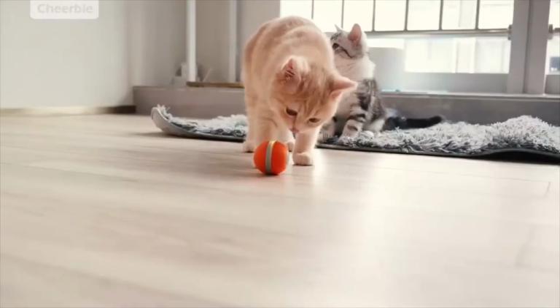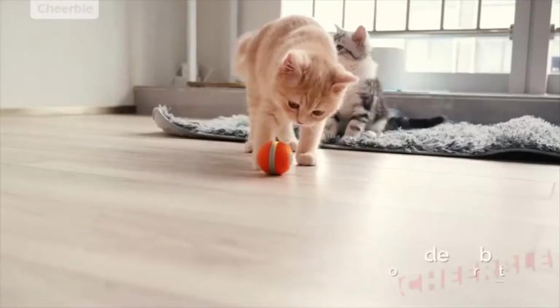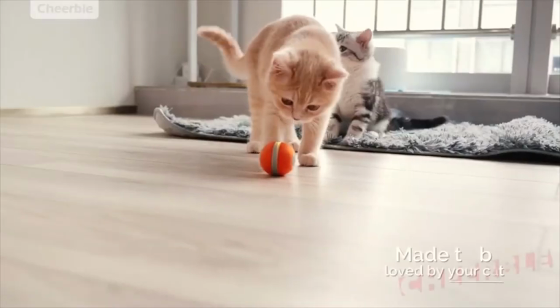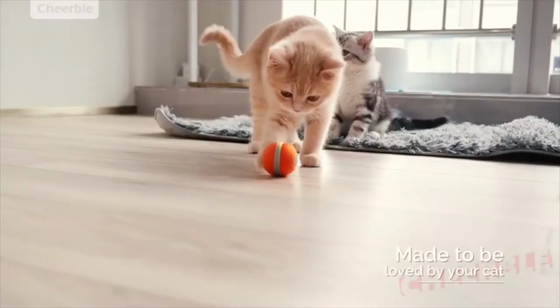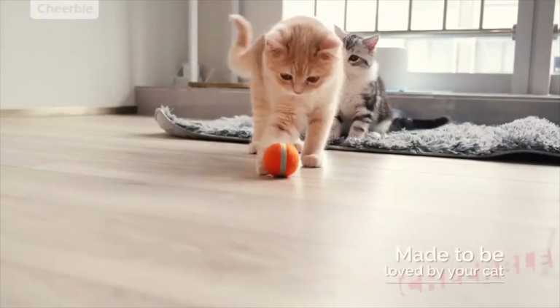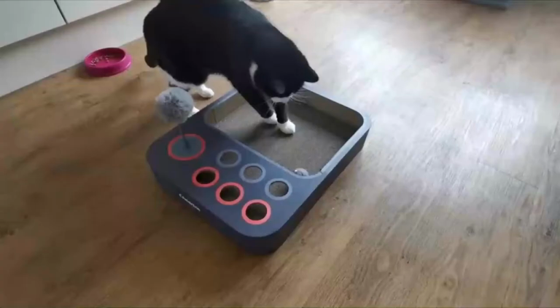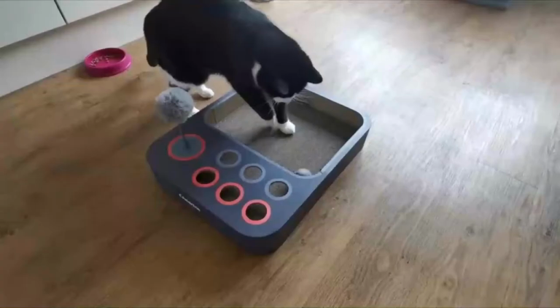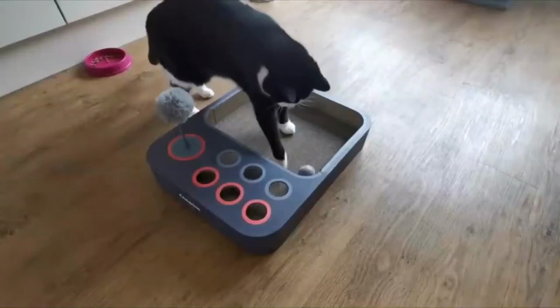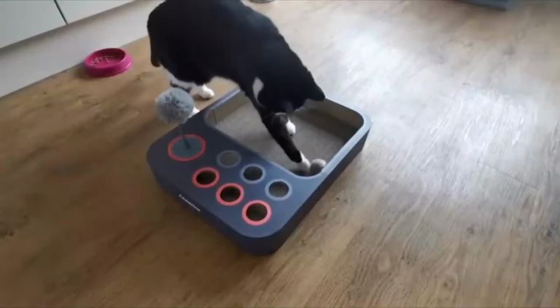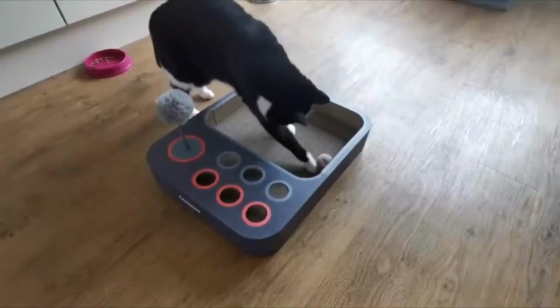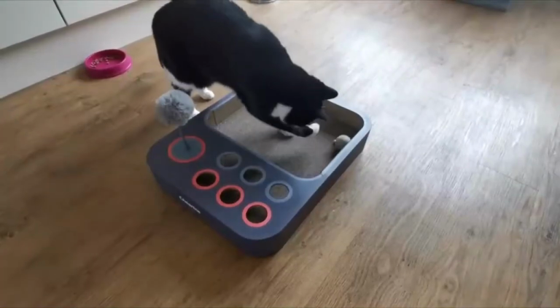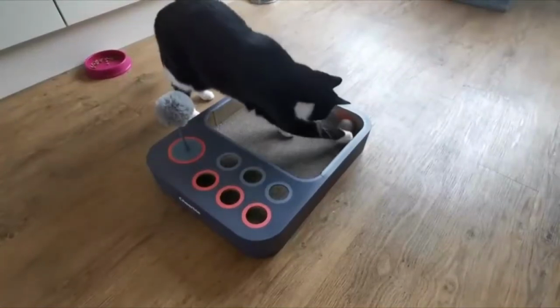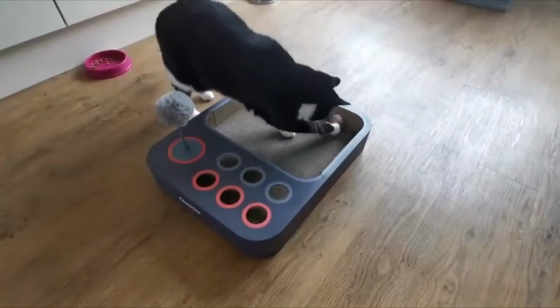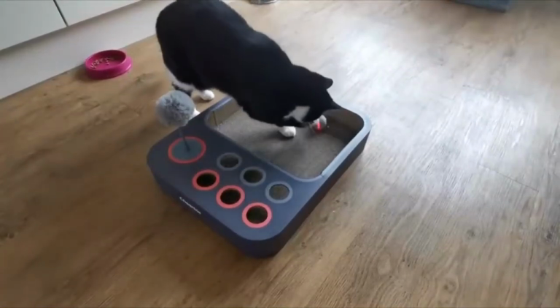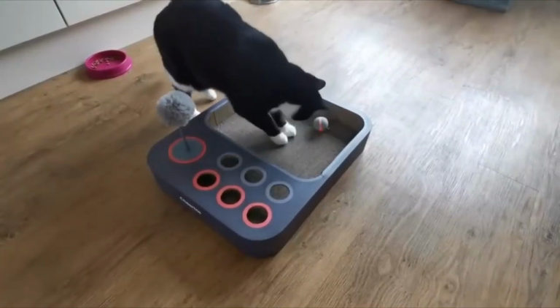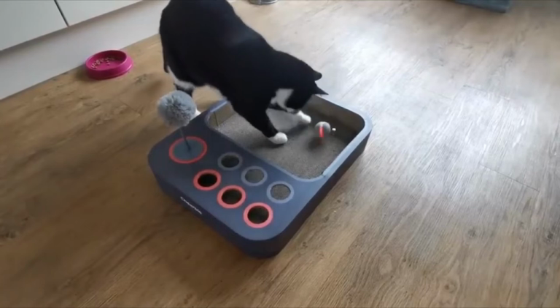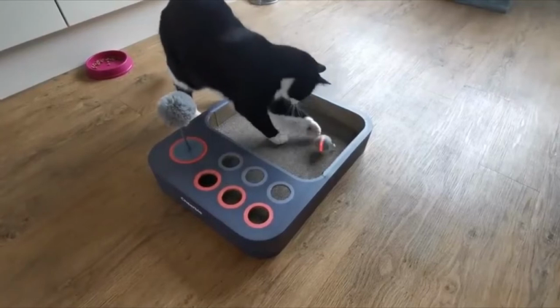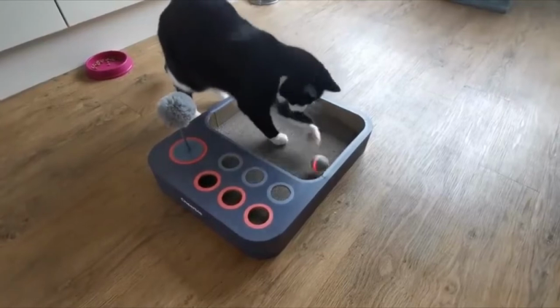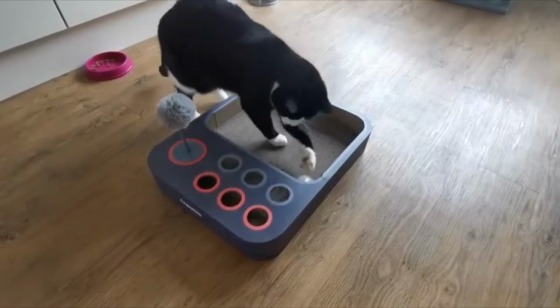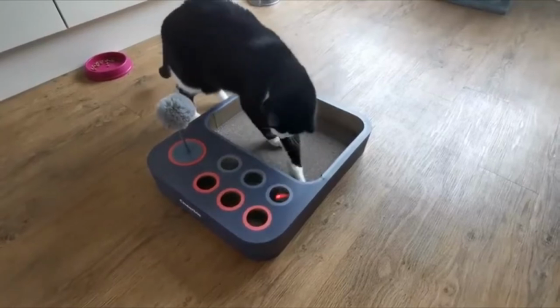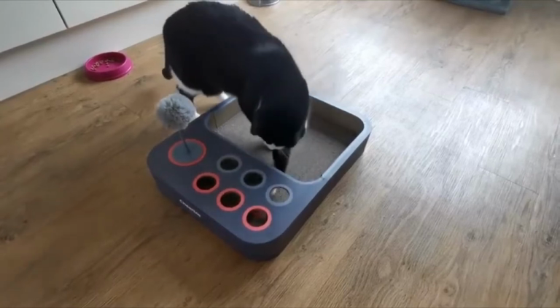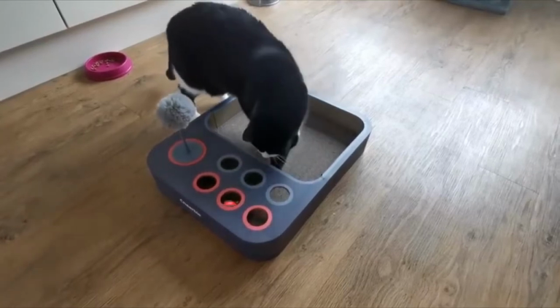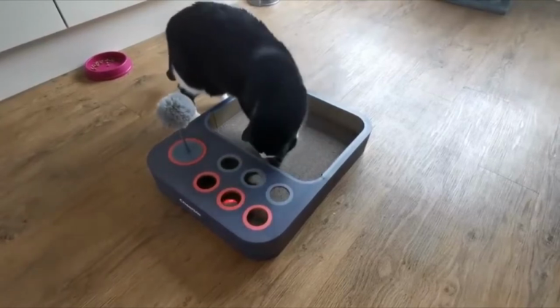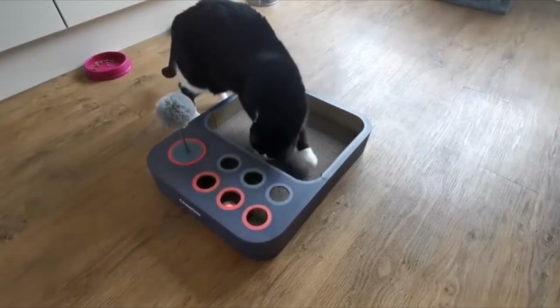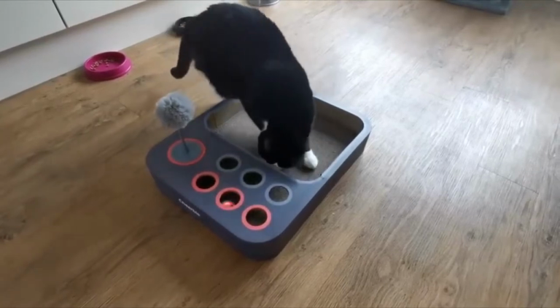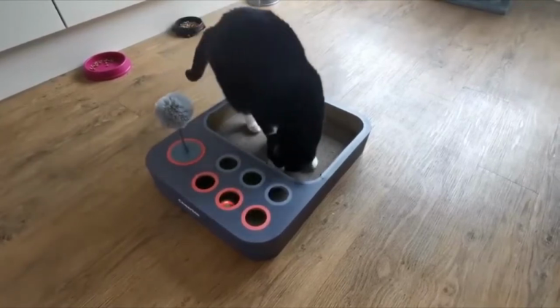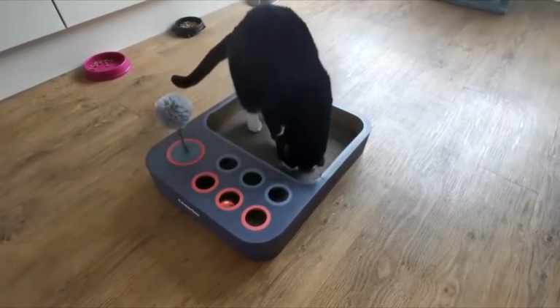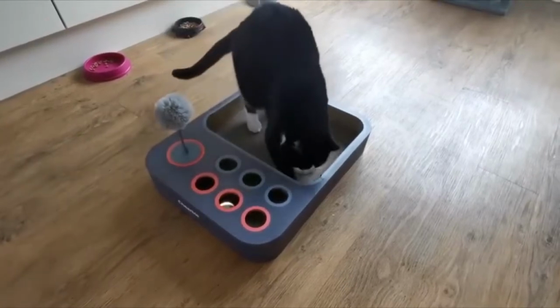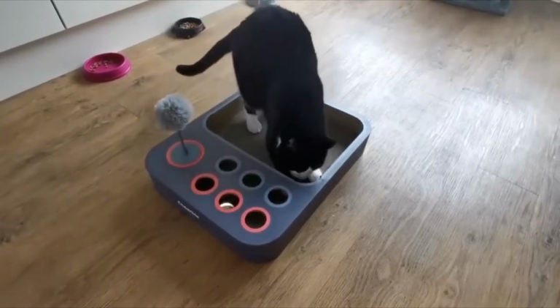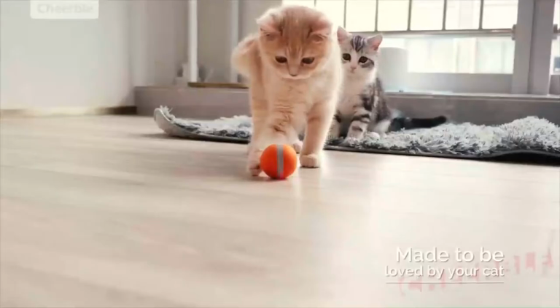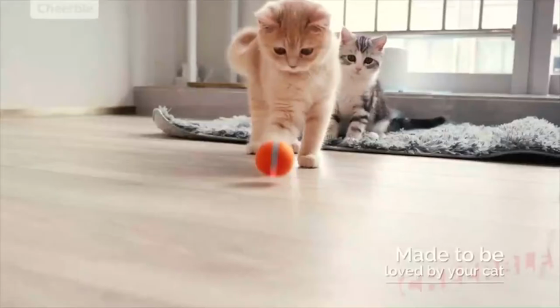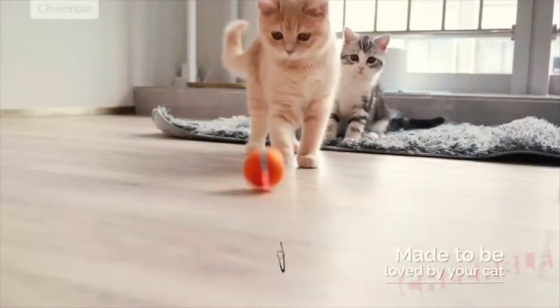Many cats can play at the same time. The price of this item is 50 US dollars on Amazon.